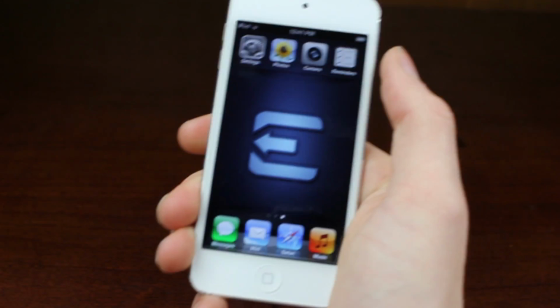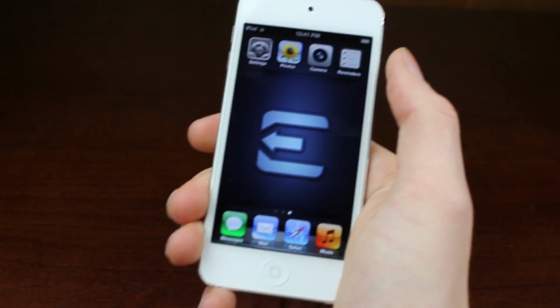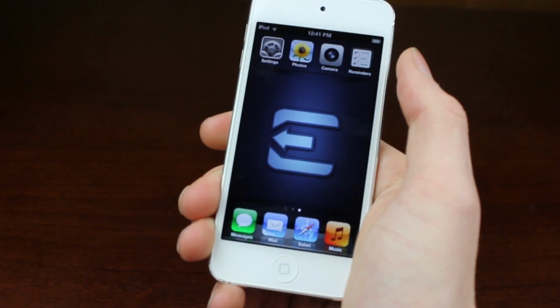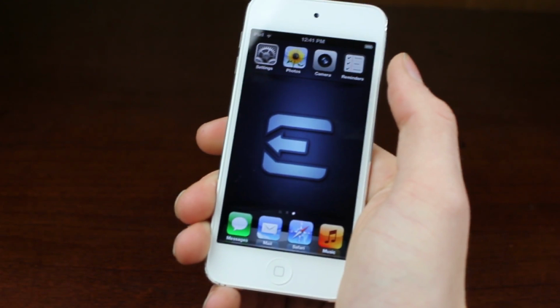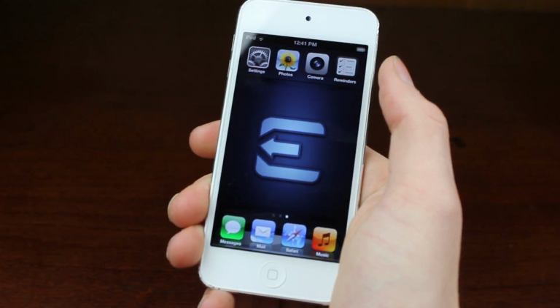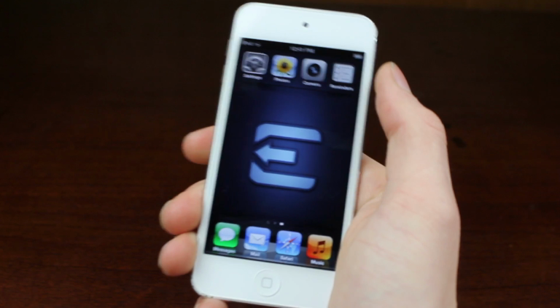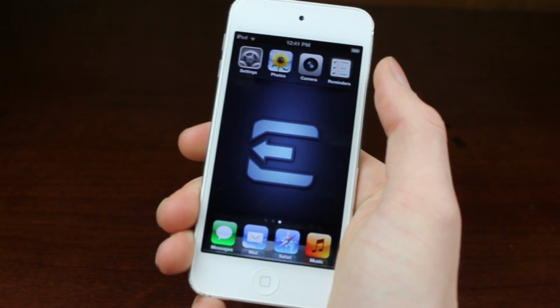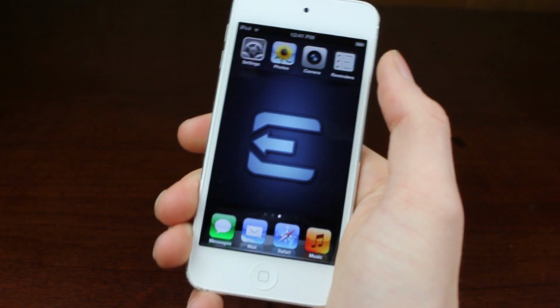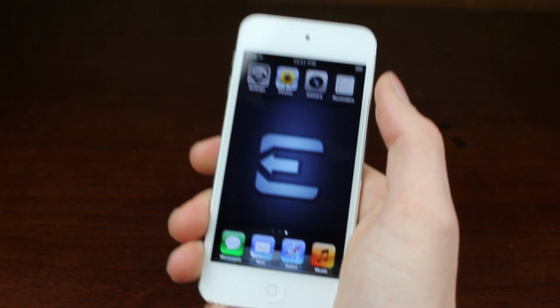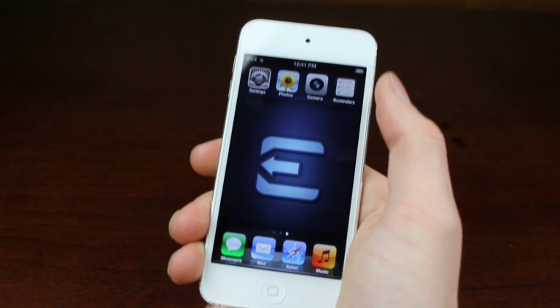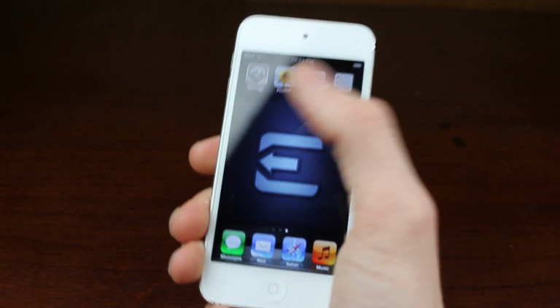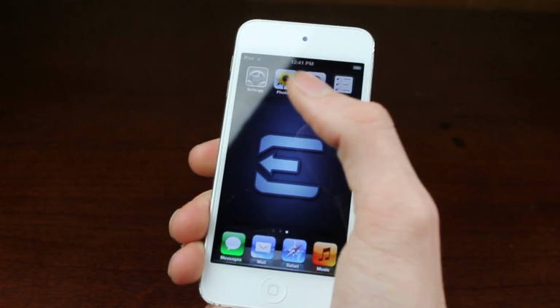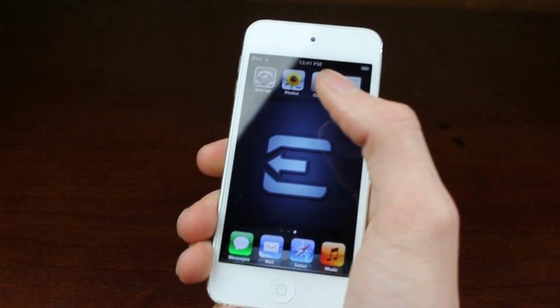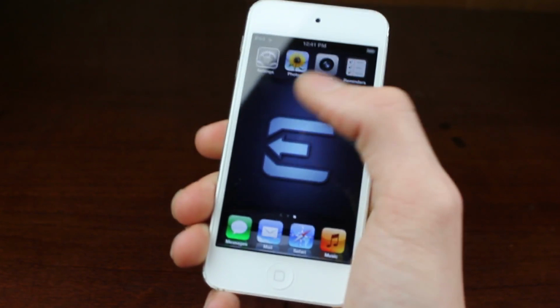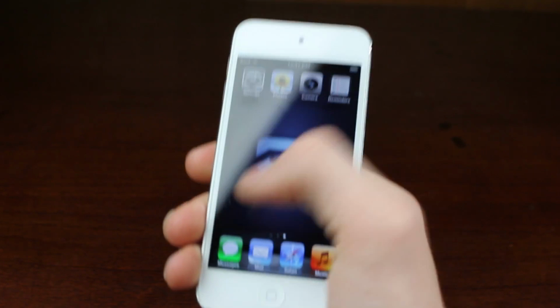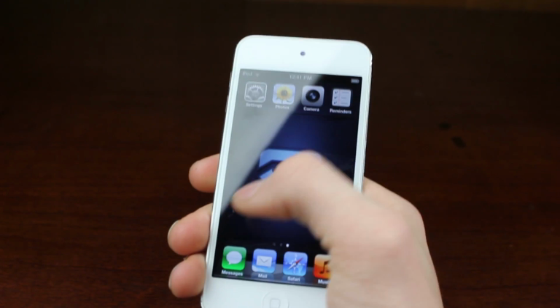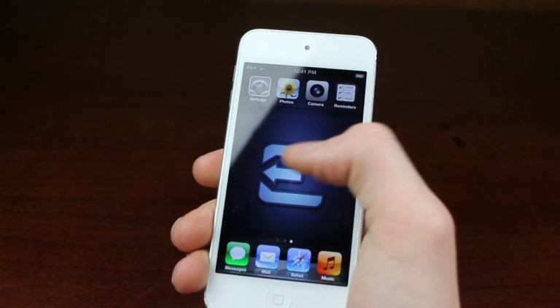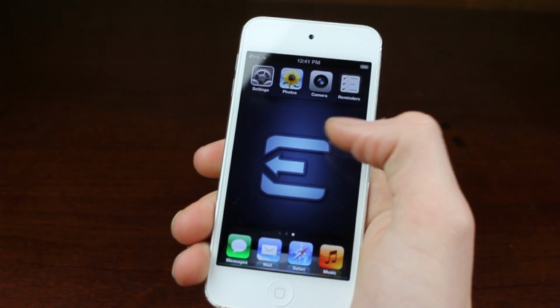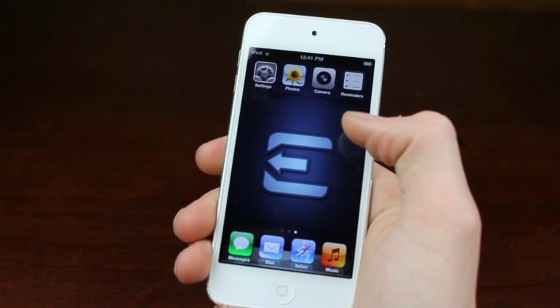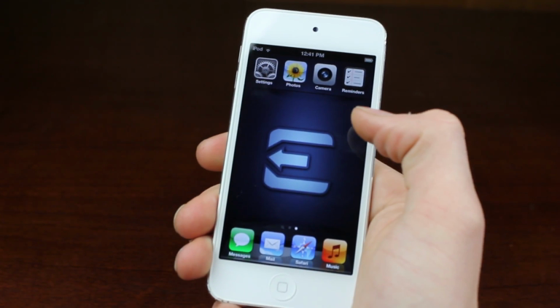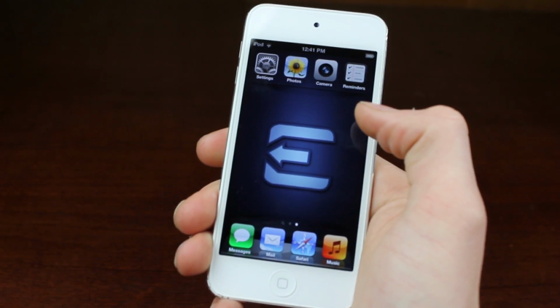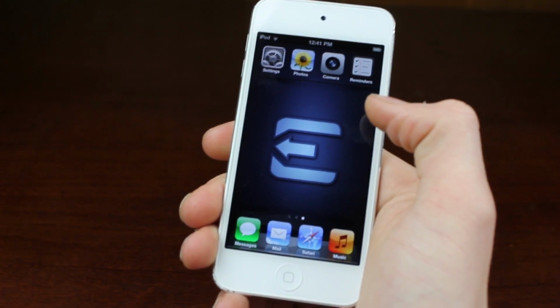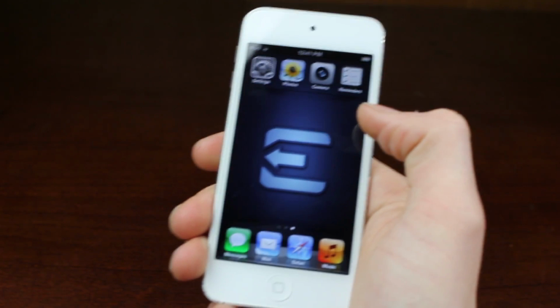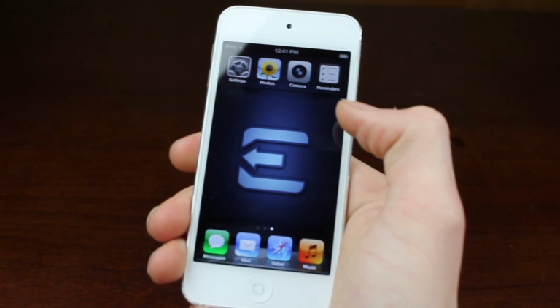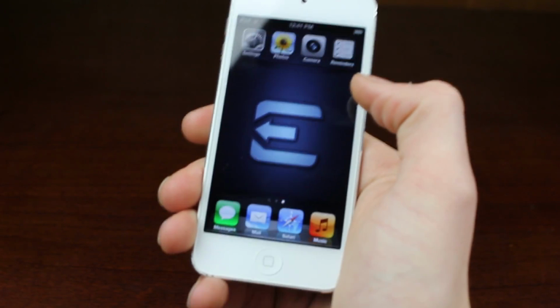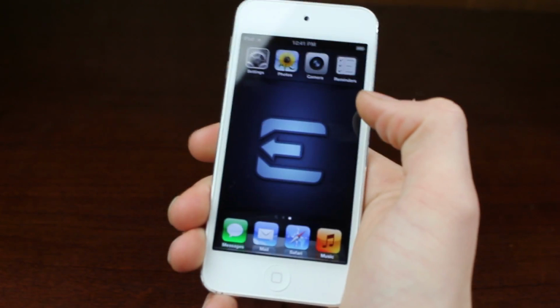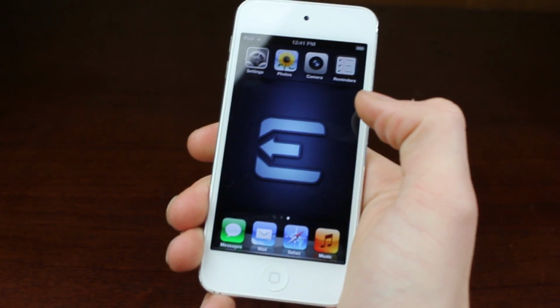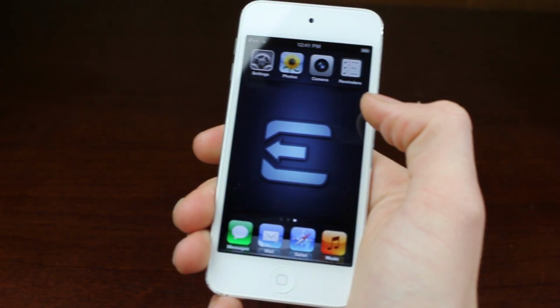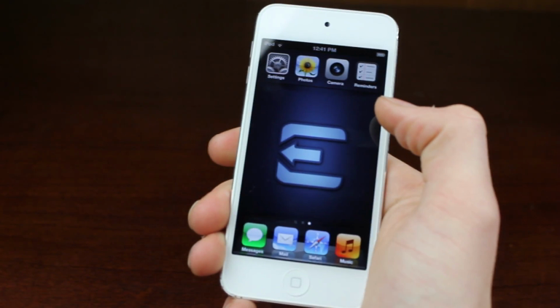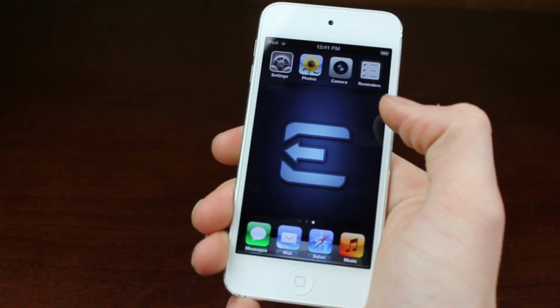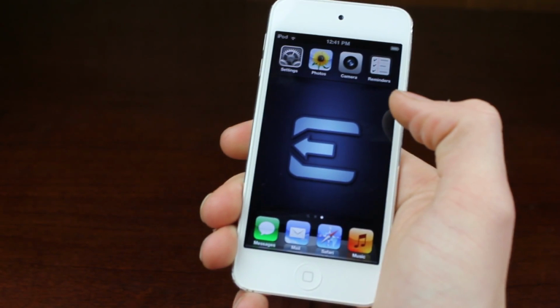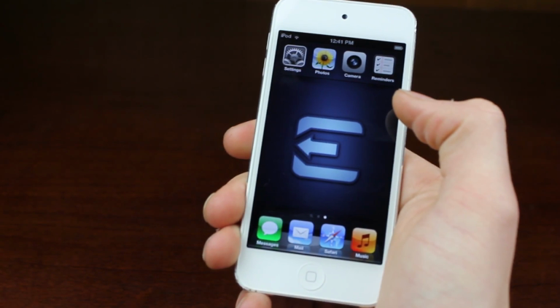If you want a chance to win an iPod Touch like this, leave a like and a comment for an entry, and view our previous video for the rules.